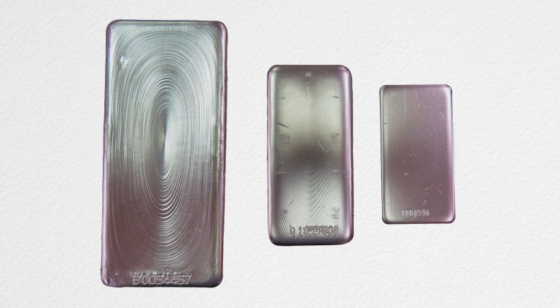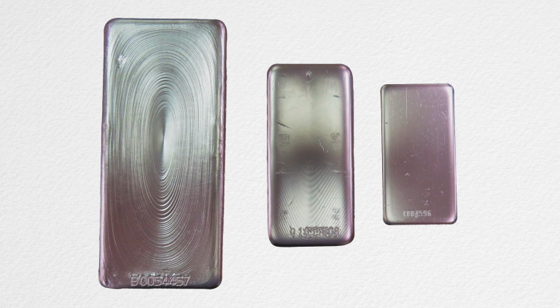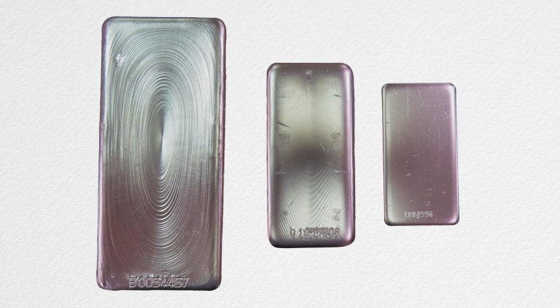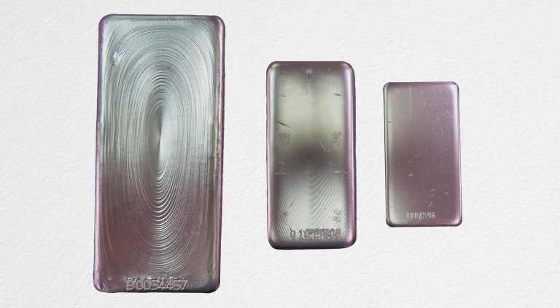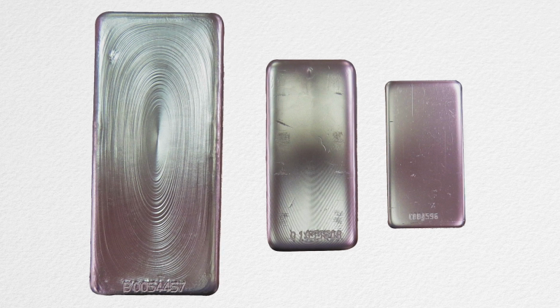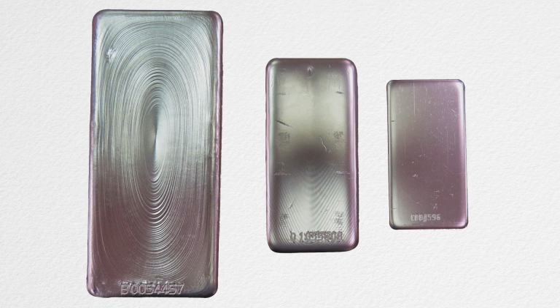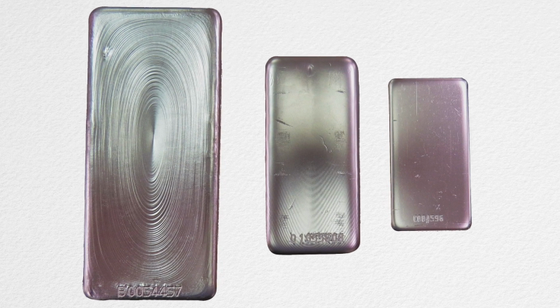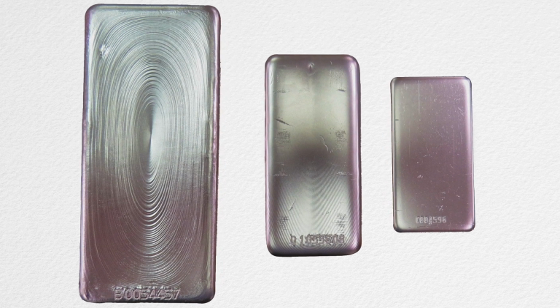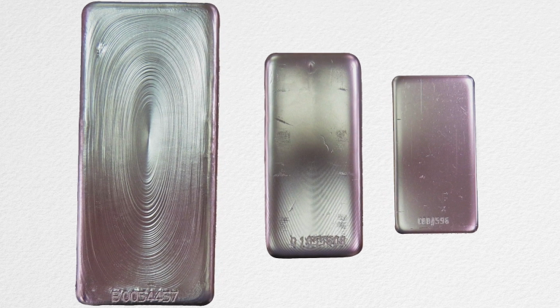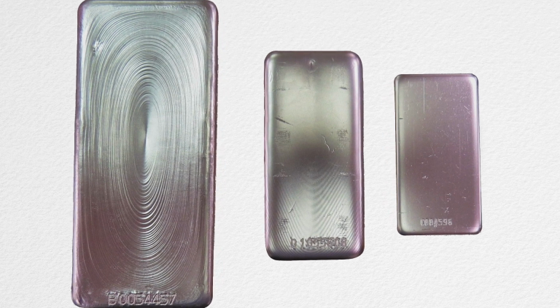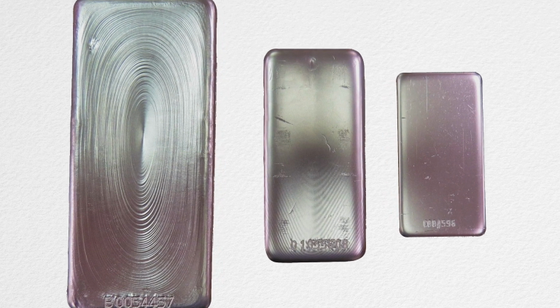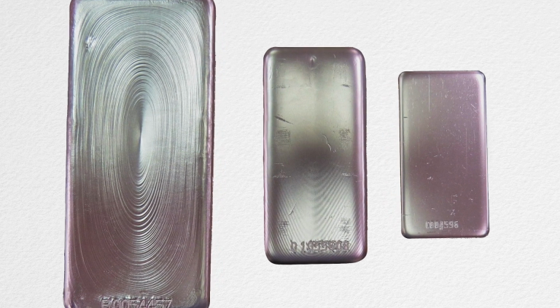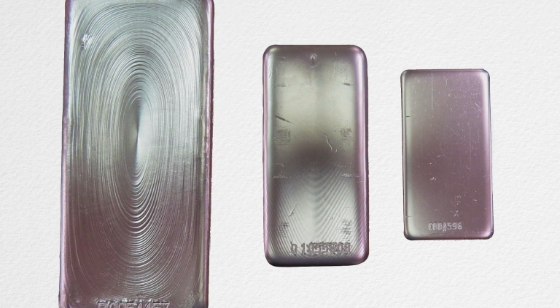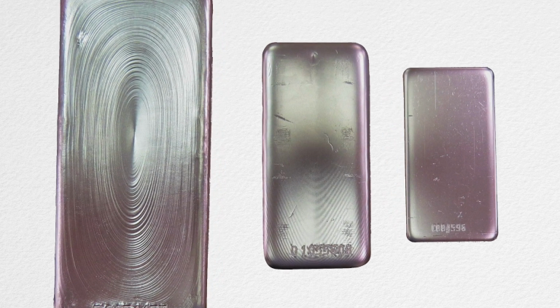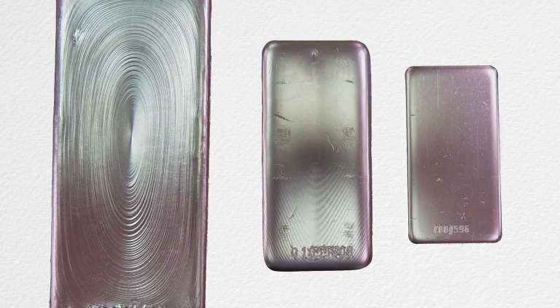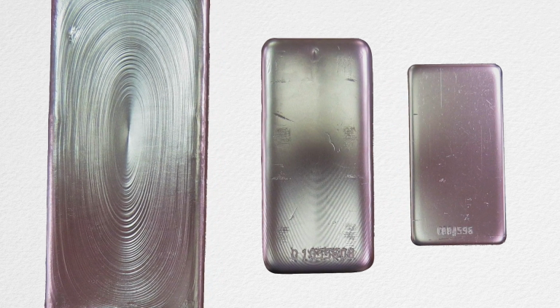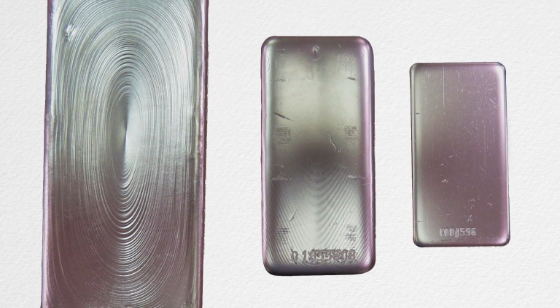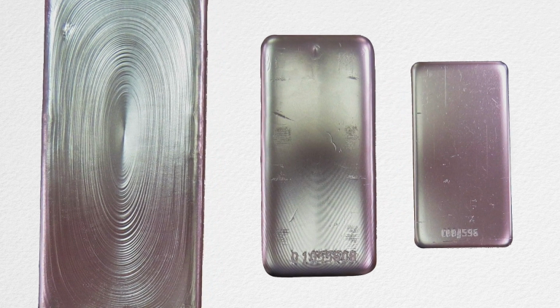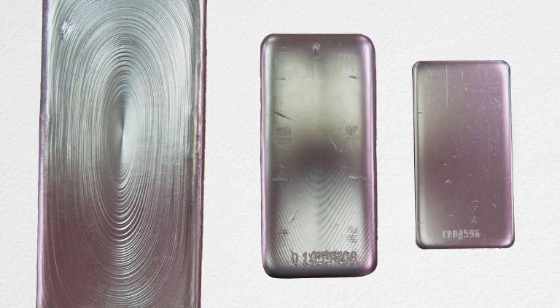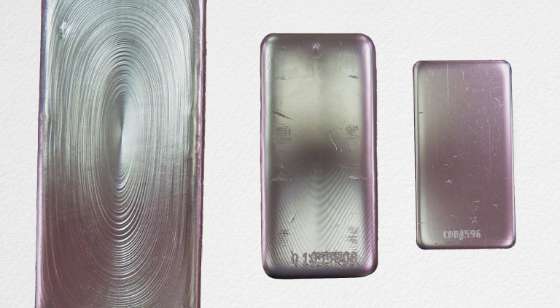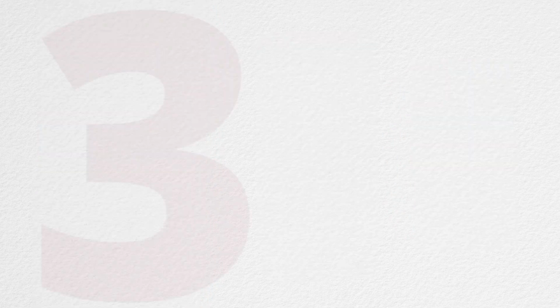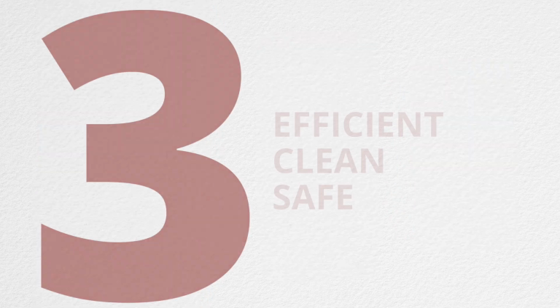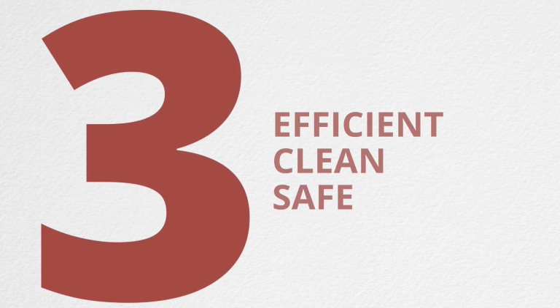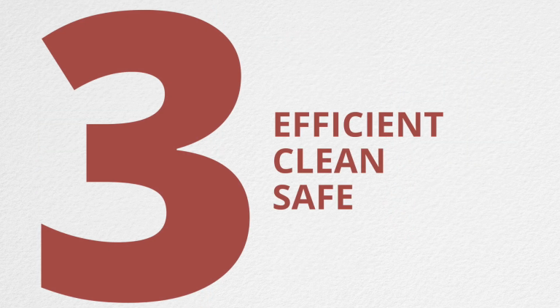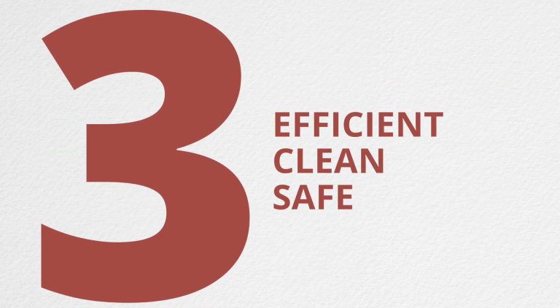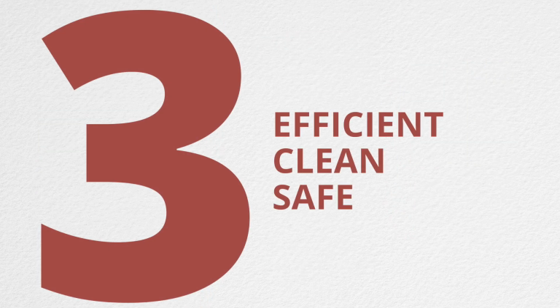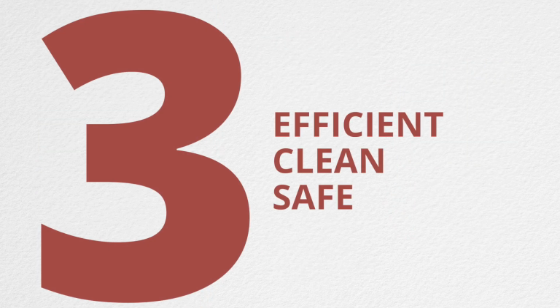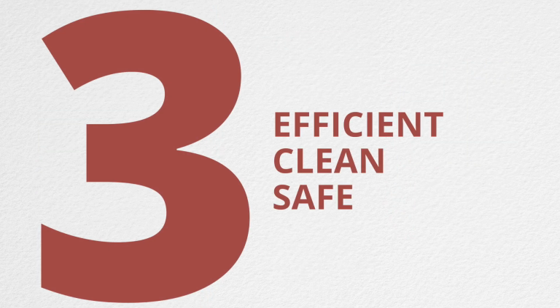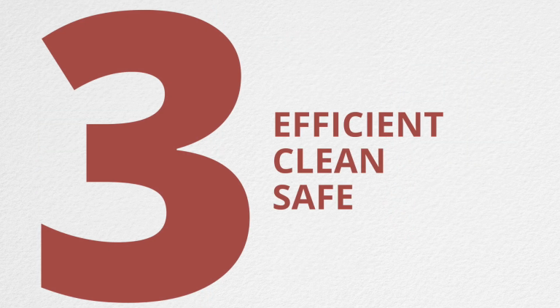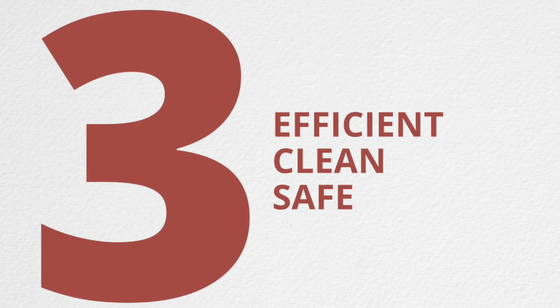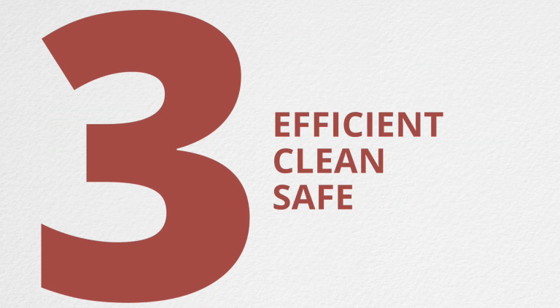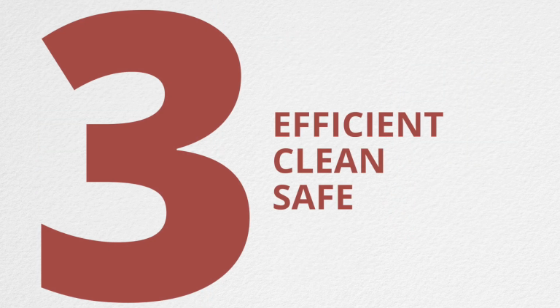Geisen's Vaqua Wet Blast is engineered to produce a powerful scrubbing action that removes surface deposits, contaminants, scale, or burrs. The result? A cleaner, brighter finish in one operation. Efficient, clean, and safe.